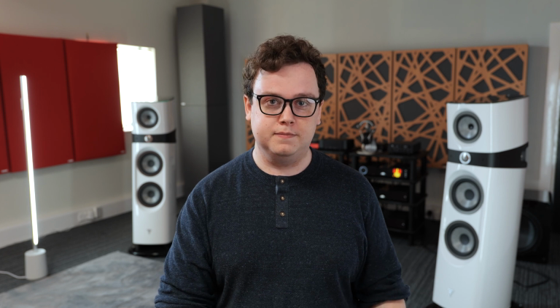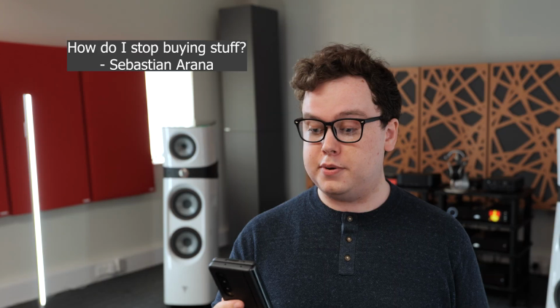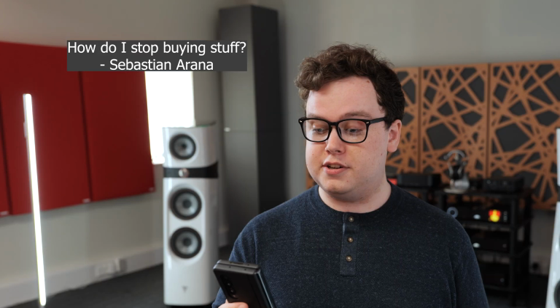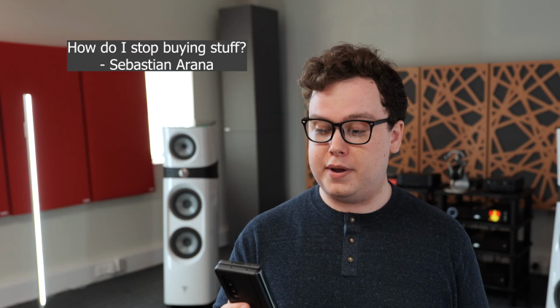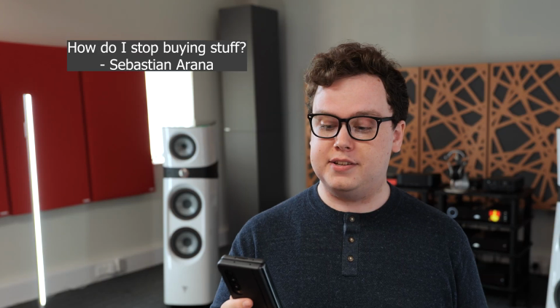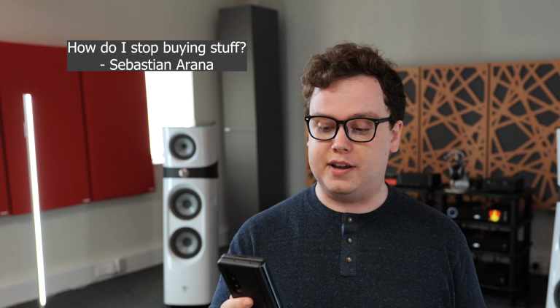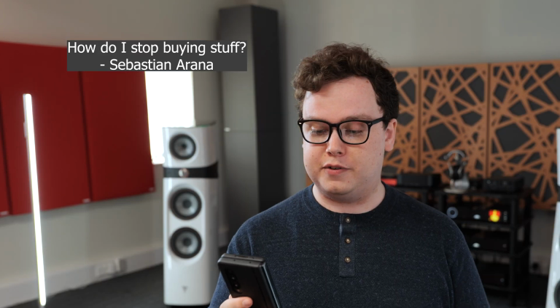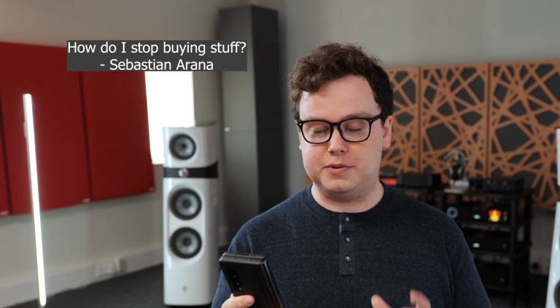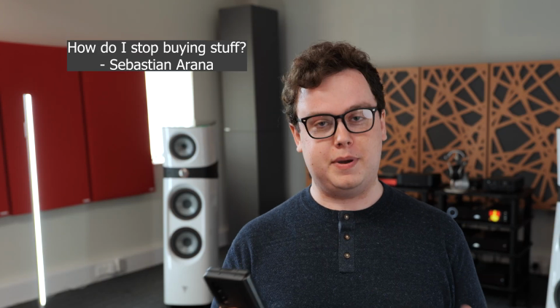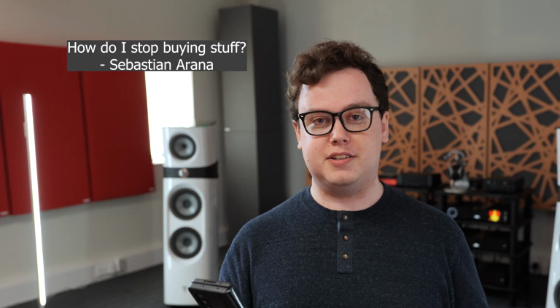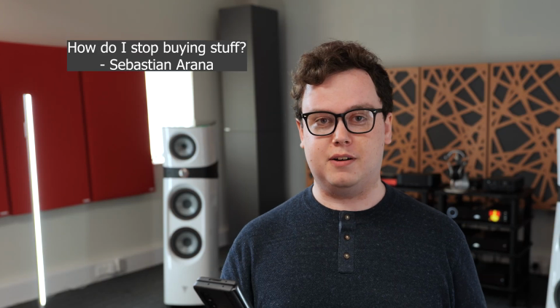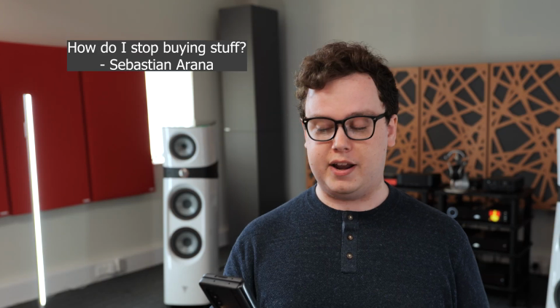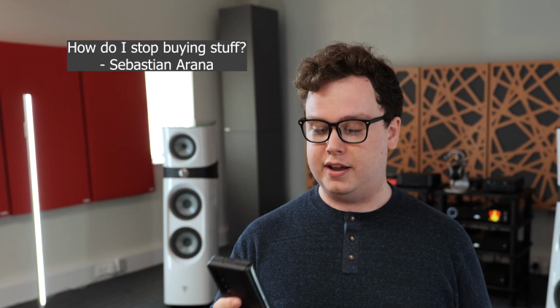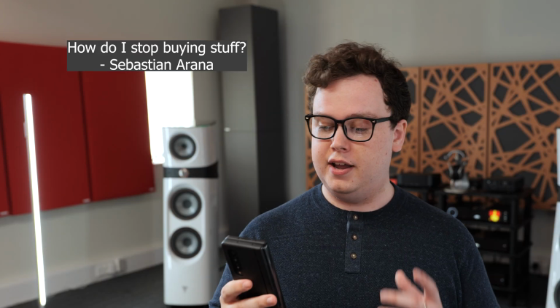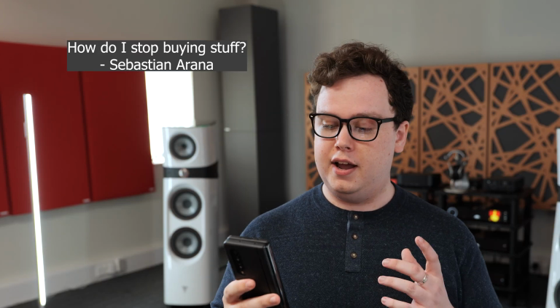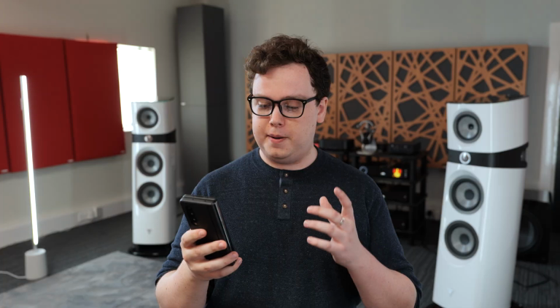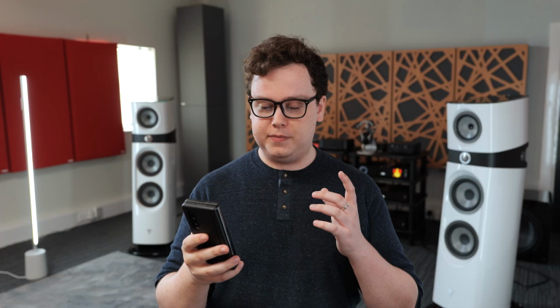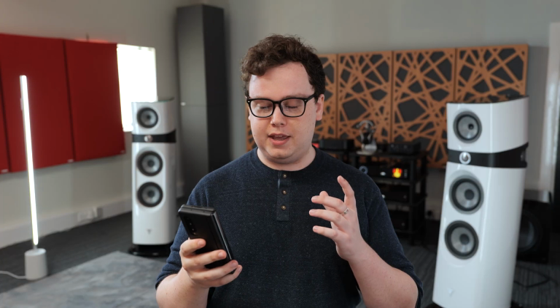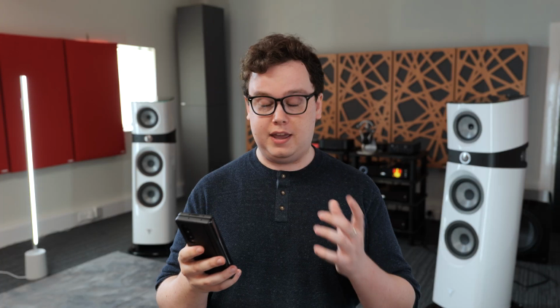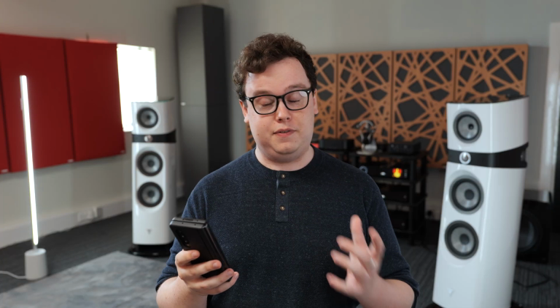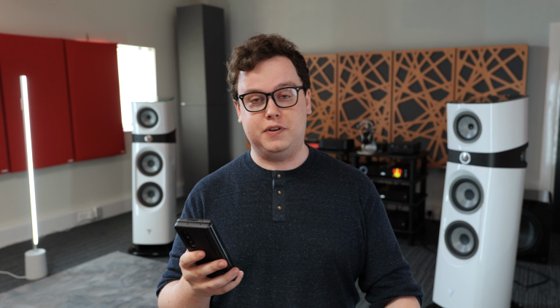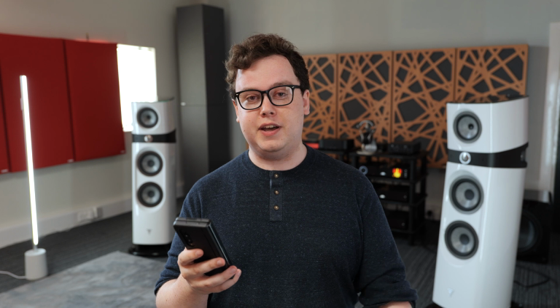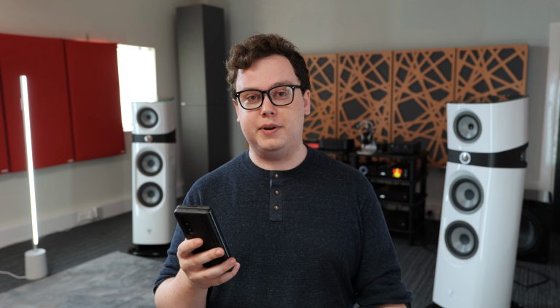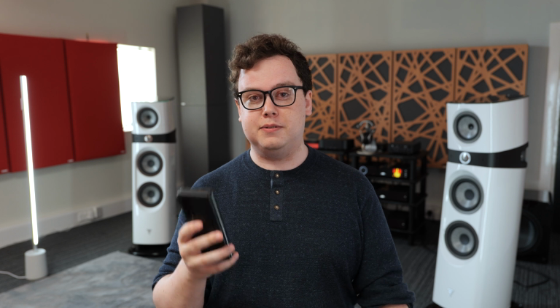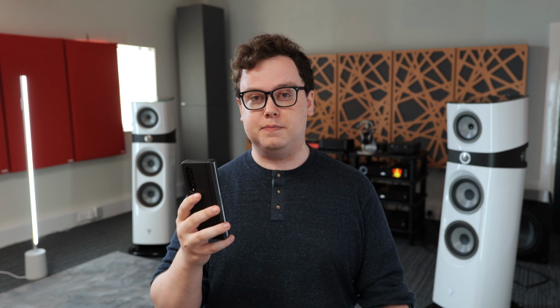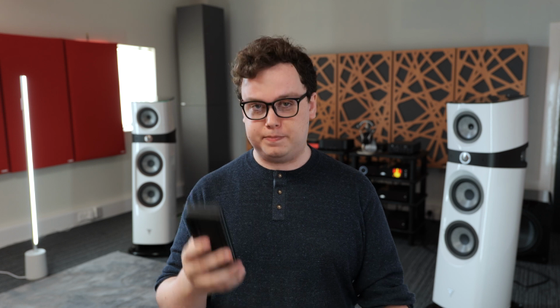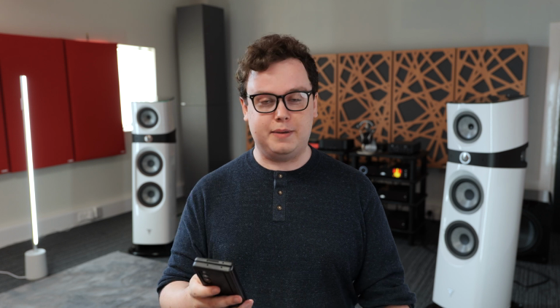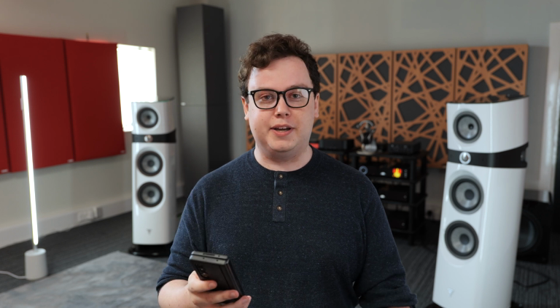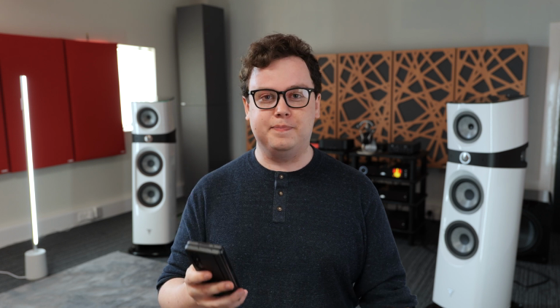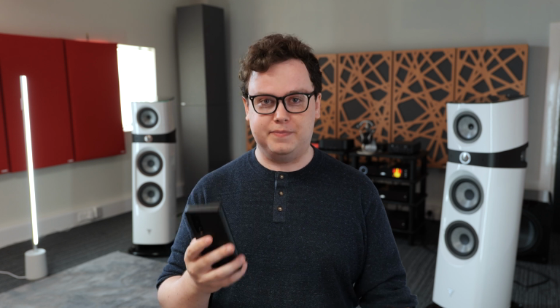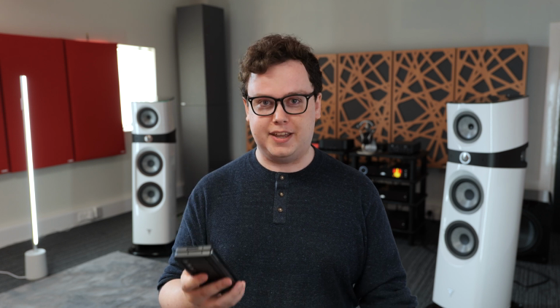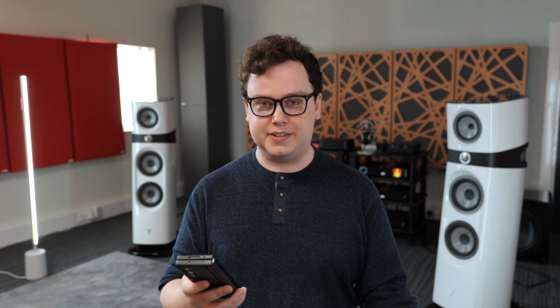How do I stop buying stuff? If you figure that one out, let me know. Thanks.